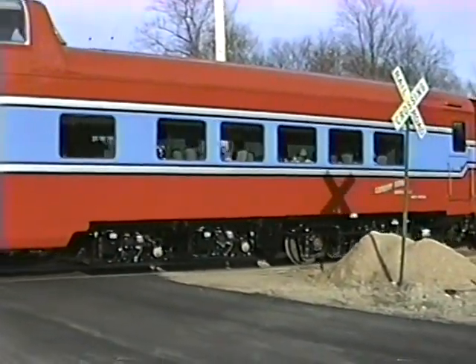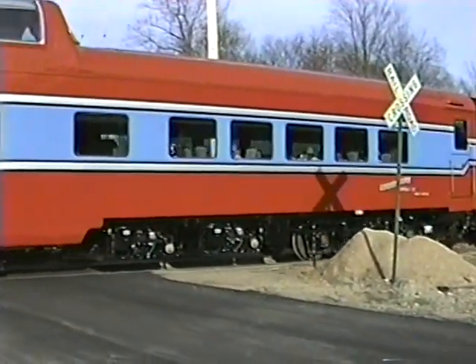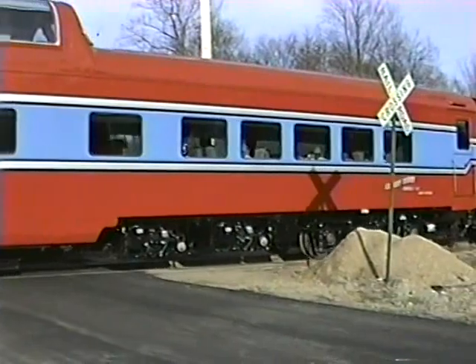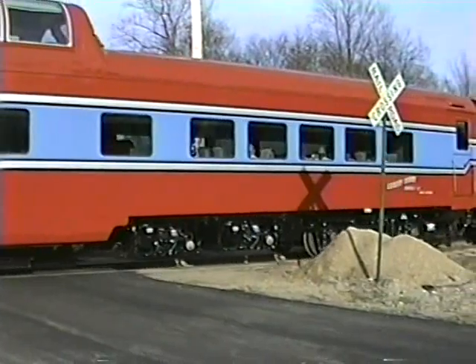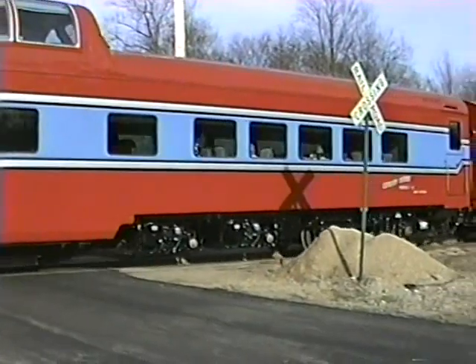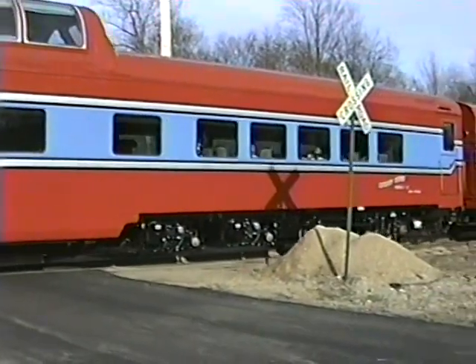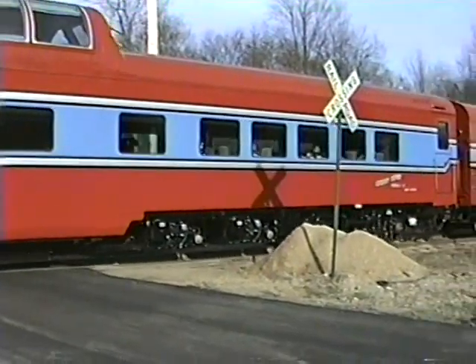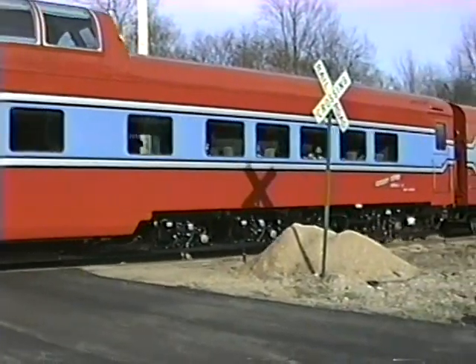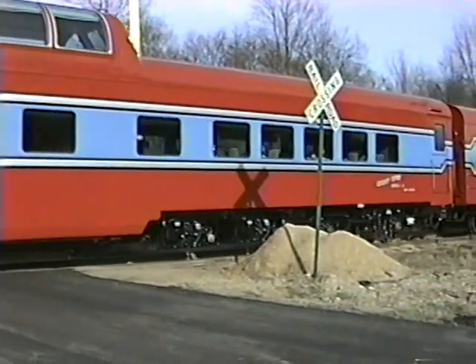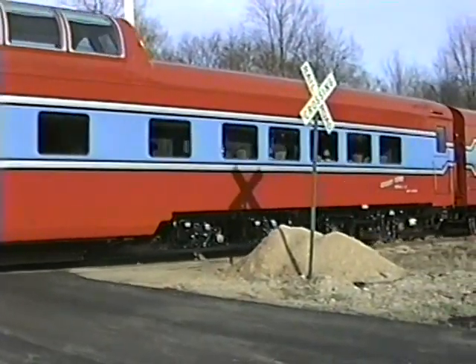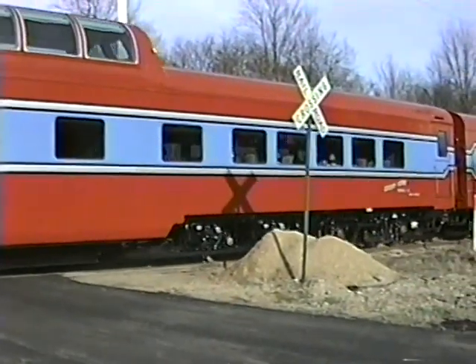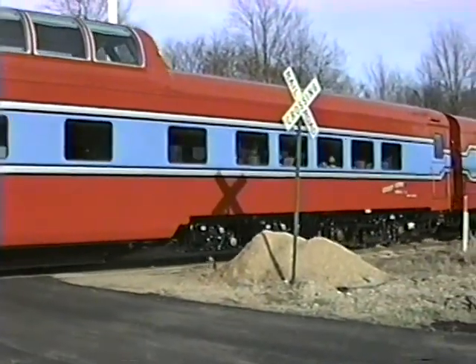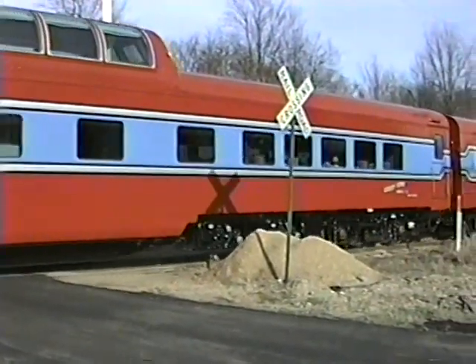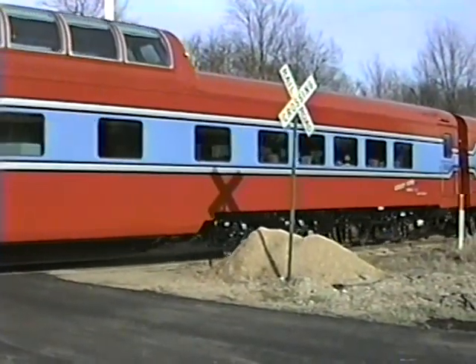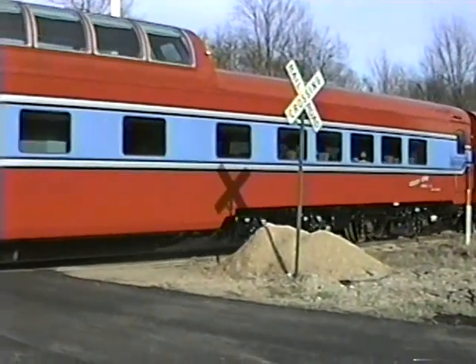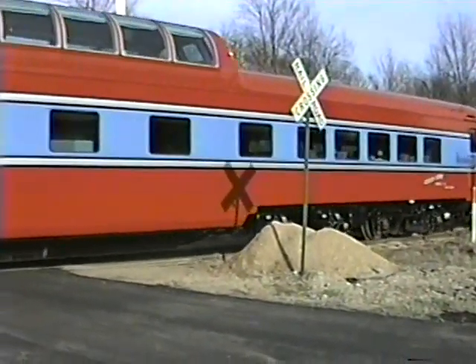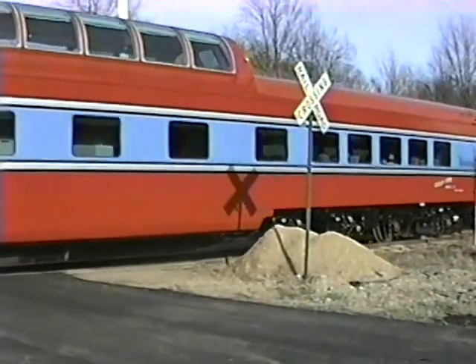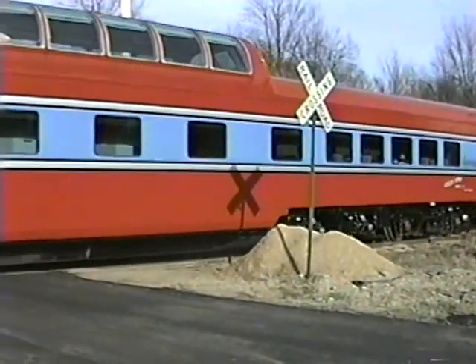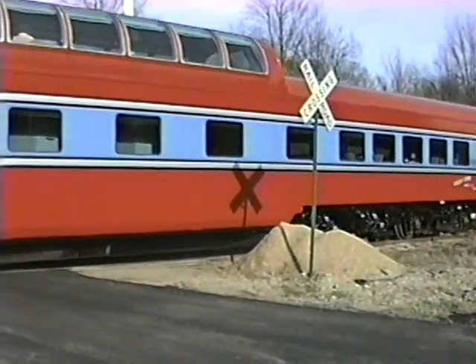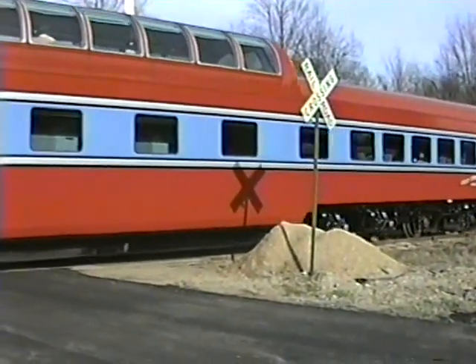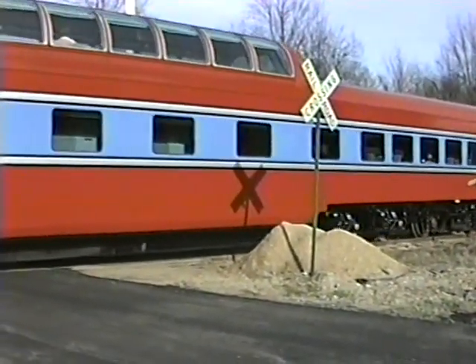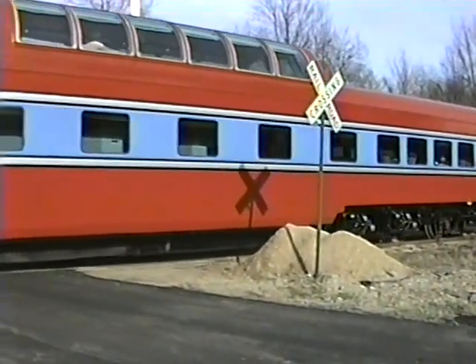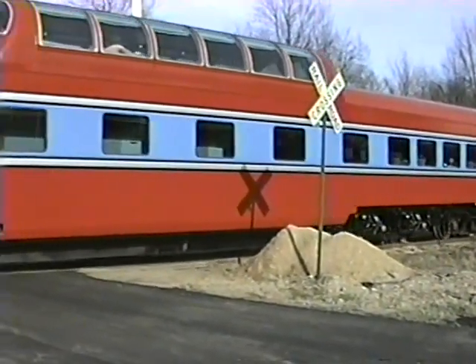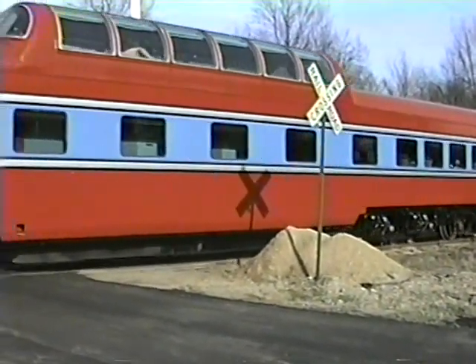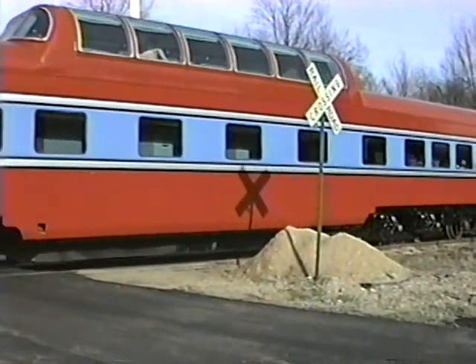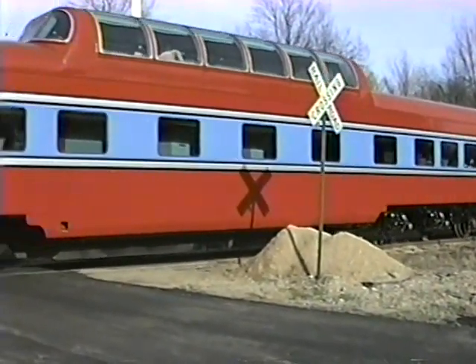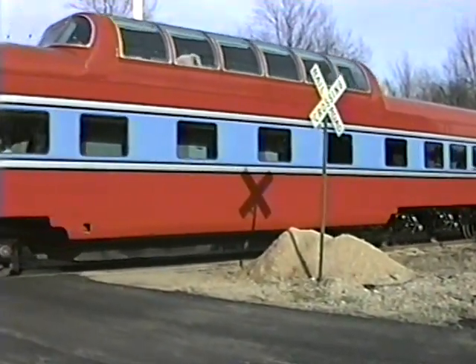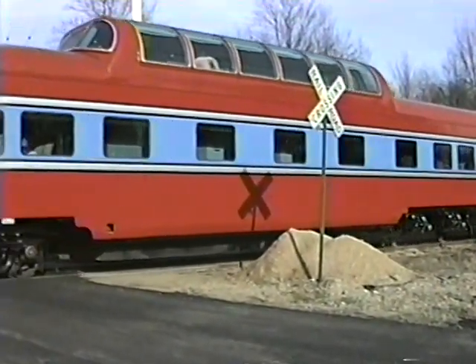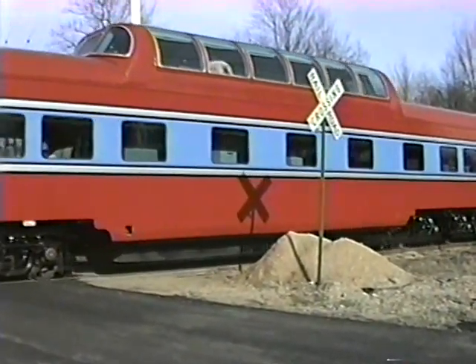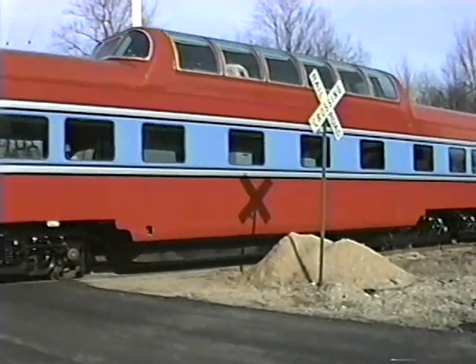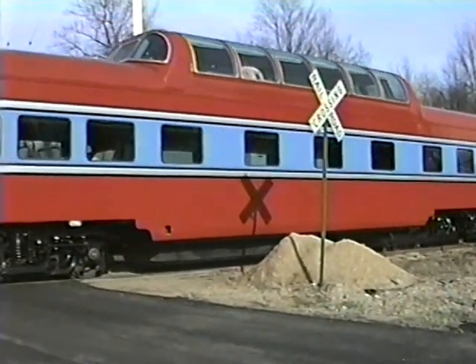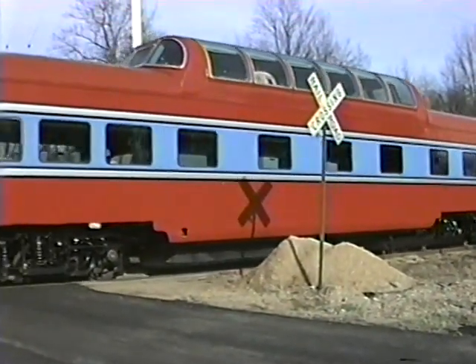KLS&C stands for Kalamazoo, Lakeshore and Chicago.